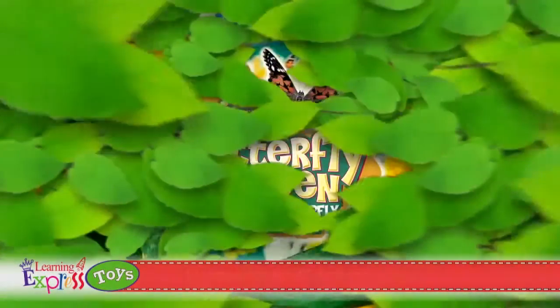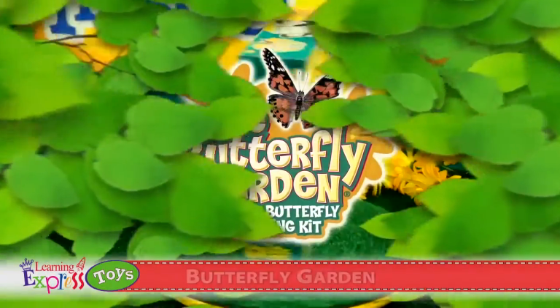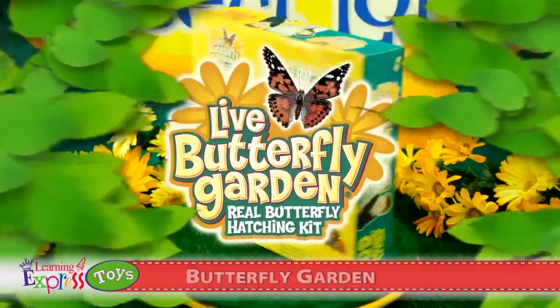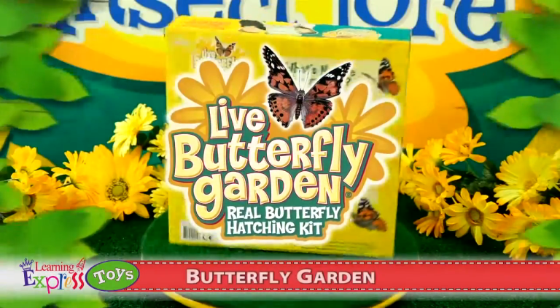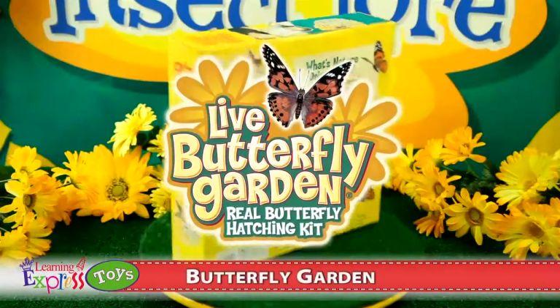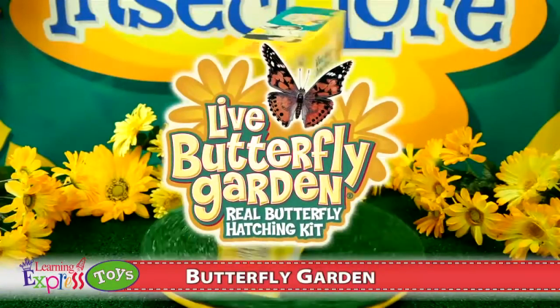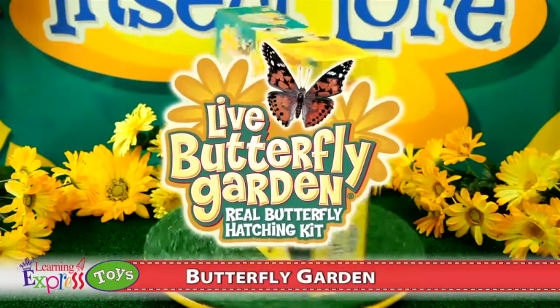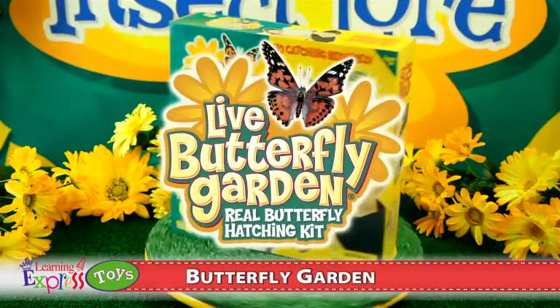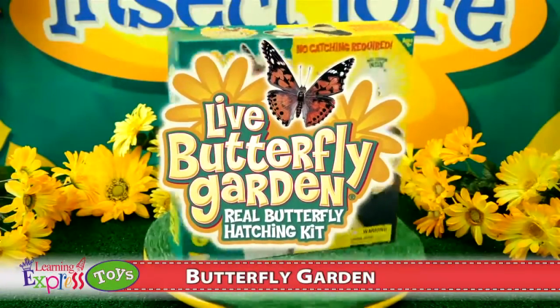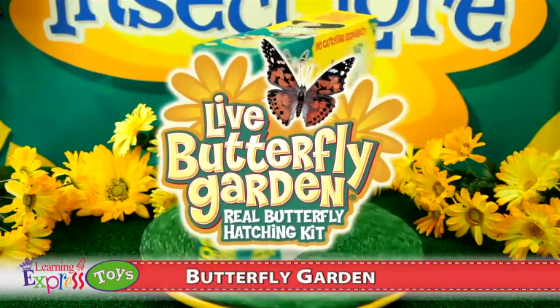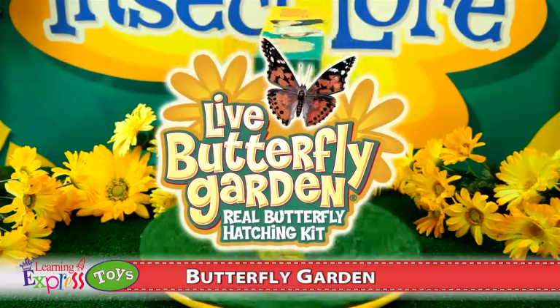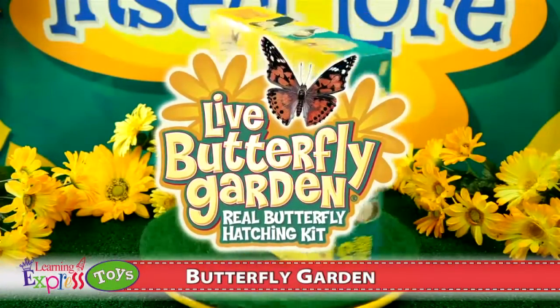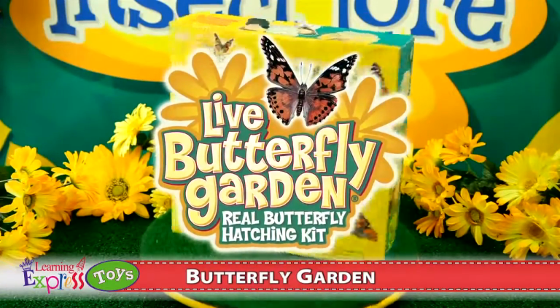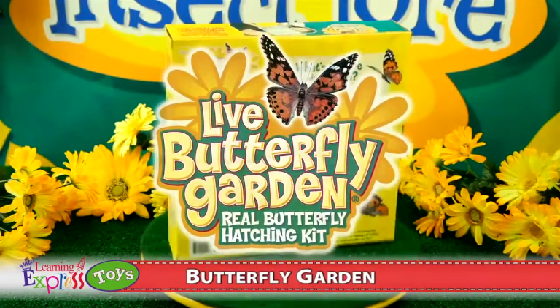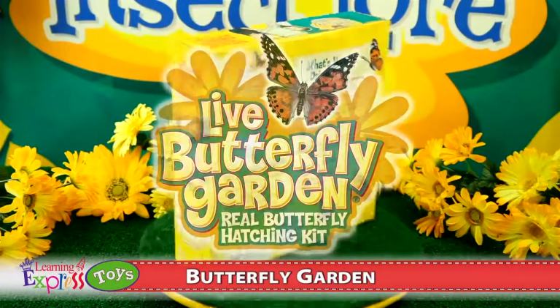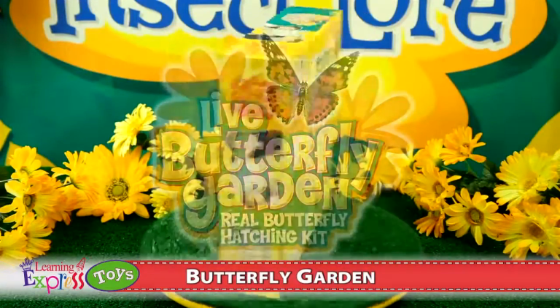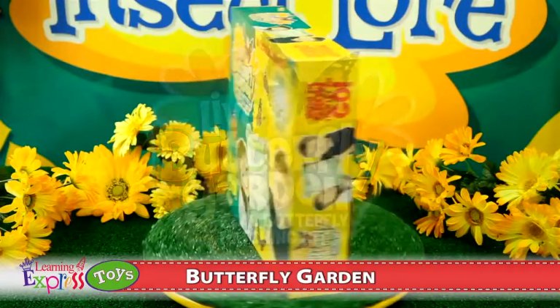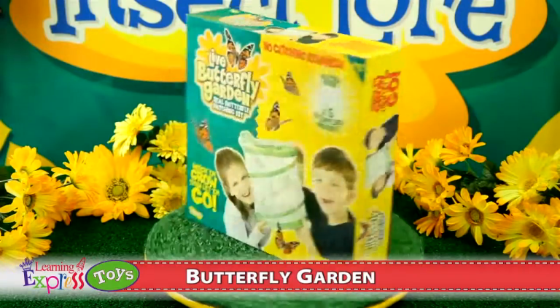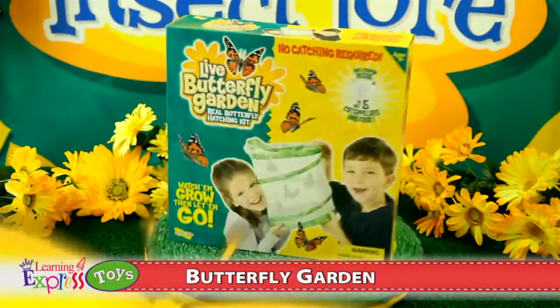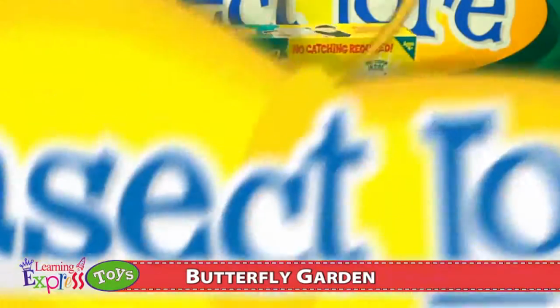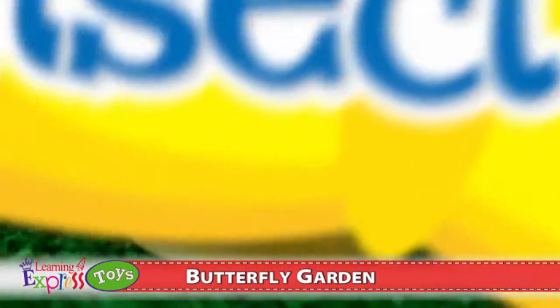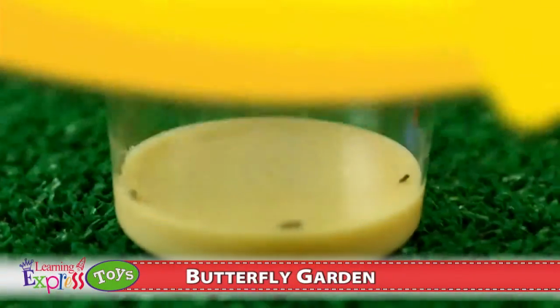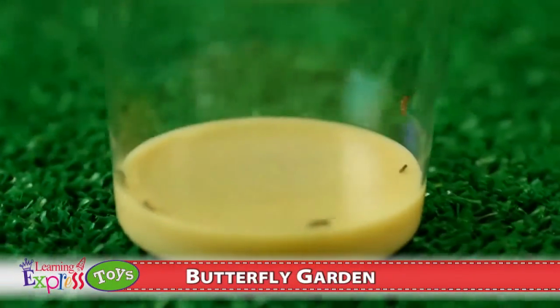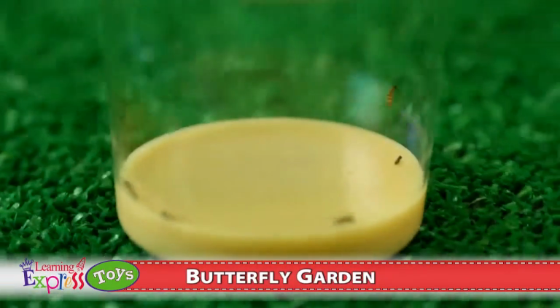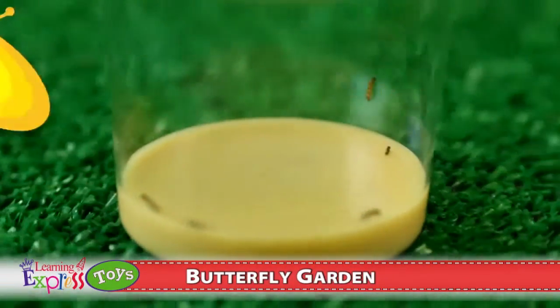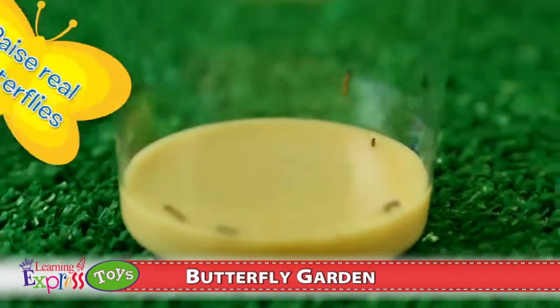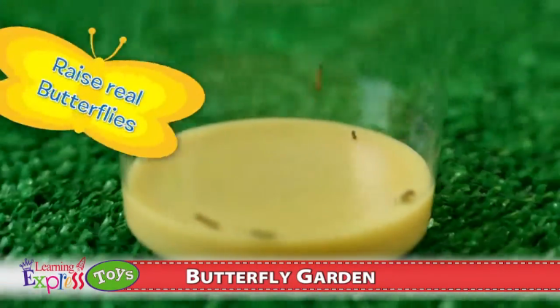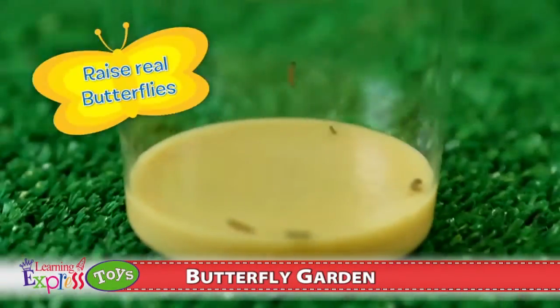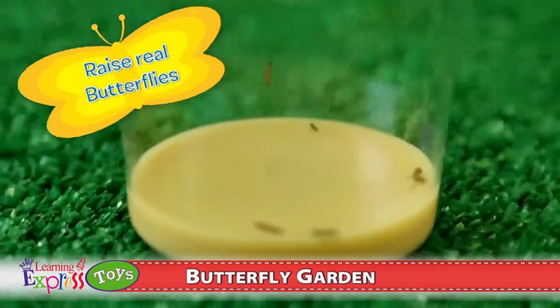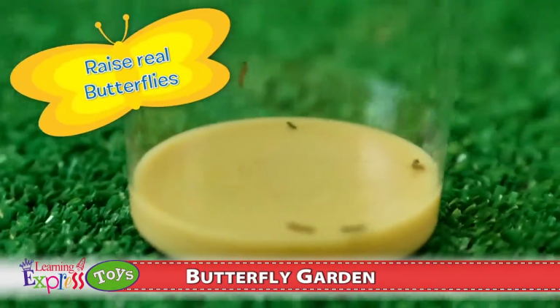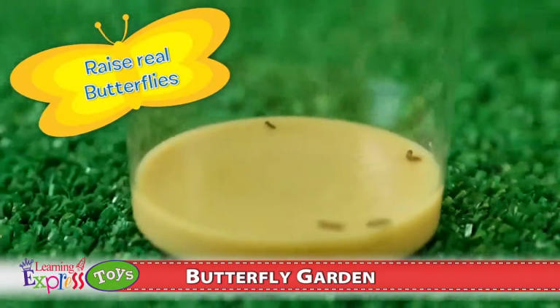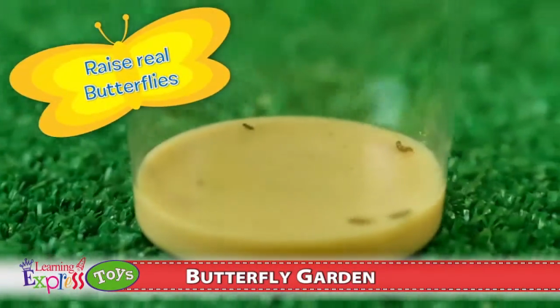Butterfly Garden with coupon for live caterpillars. Raise real butterflies from caterpillars. It's easy.